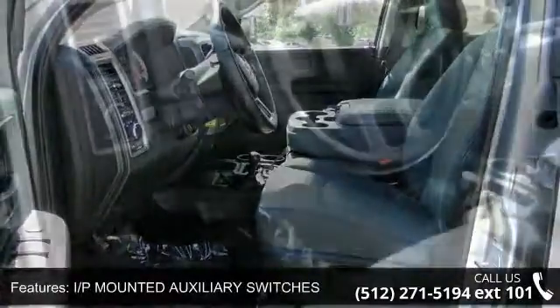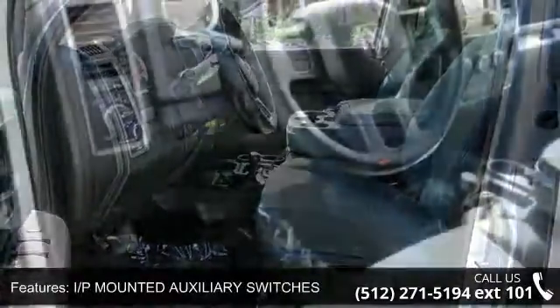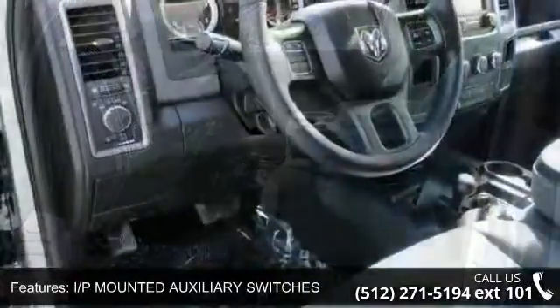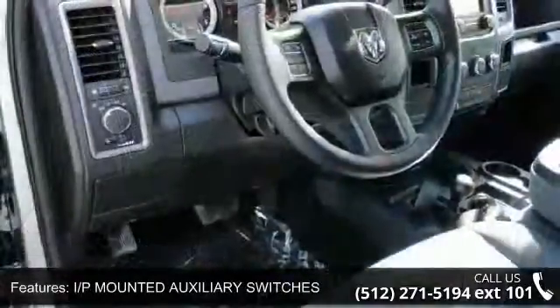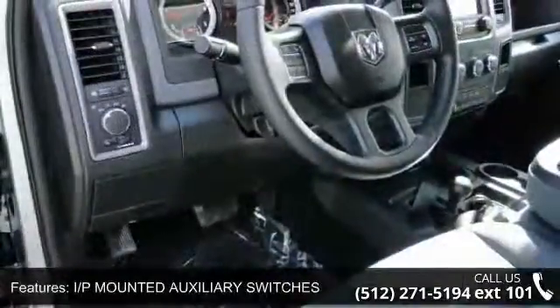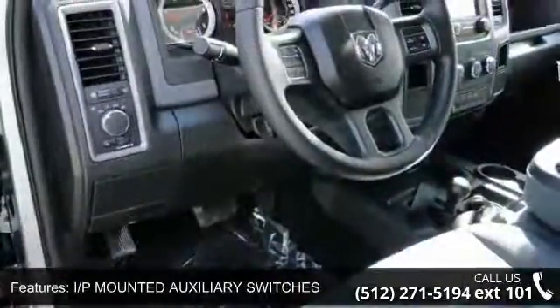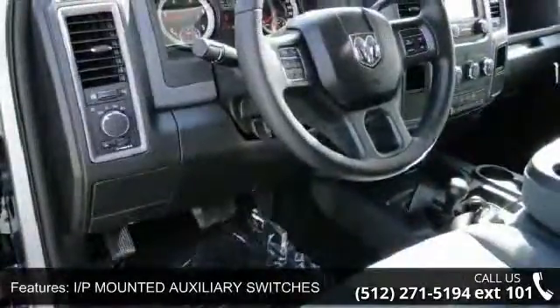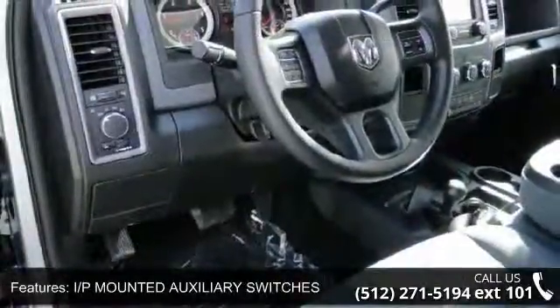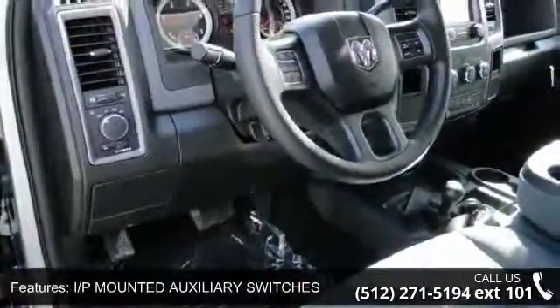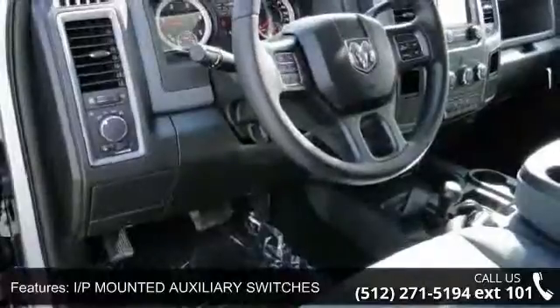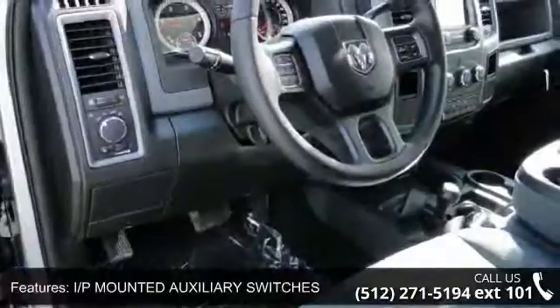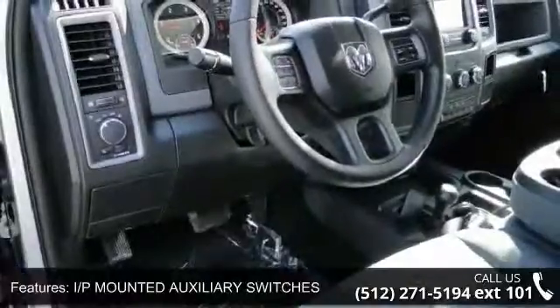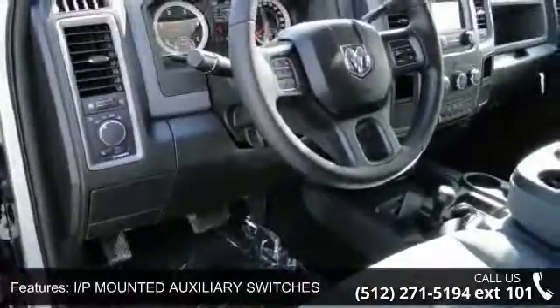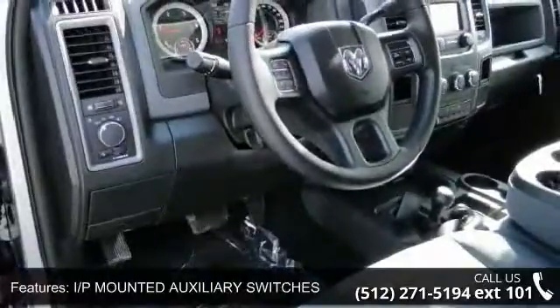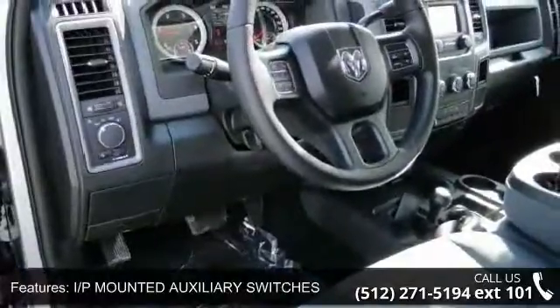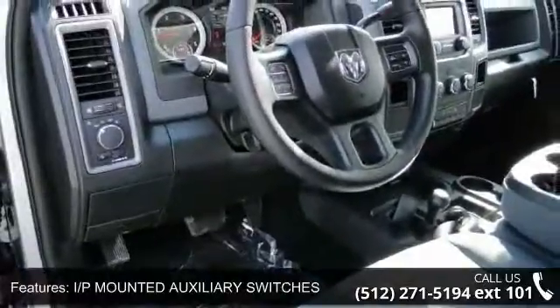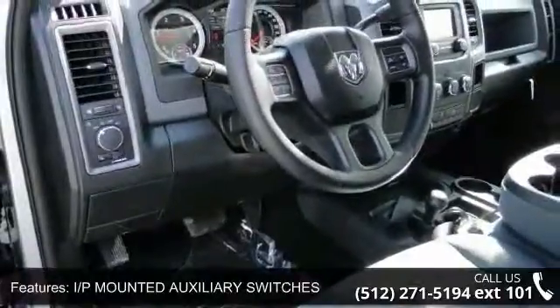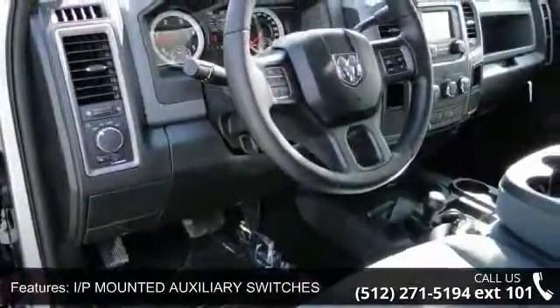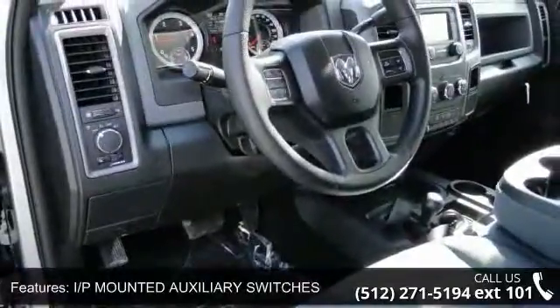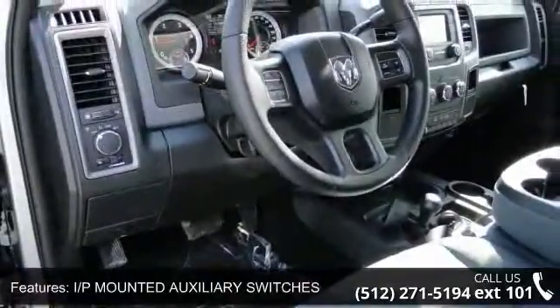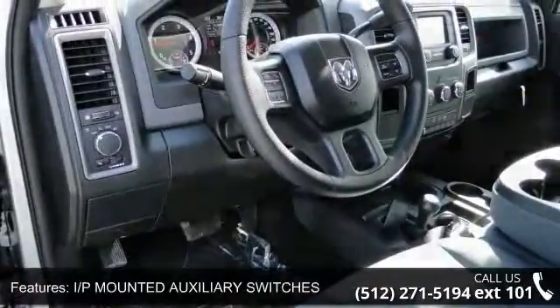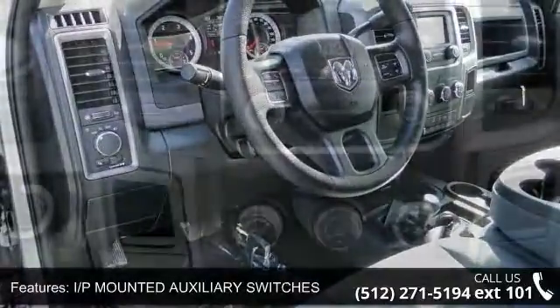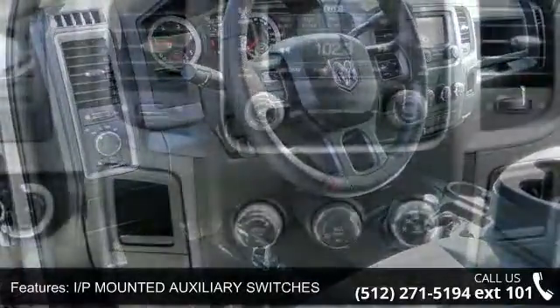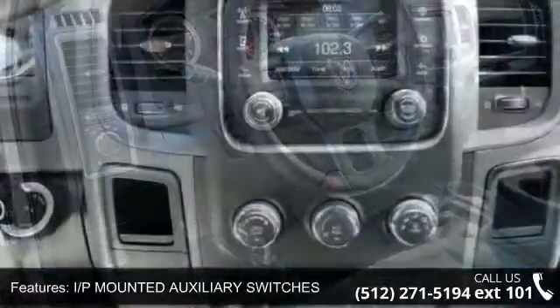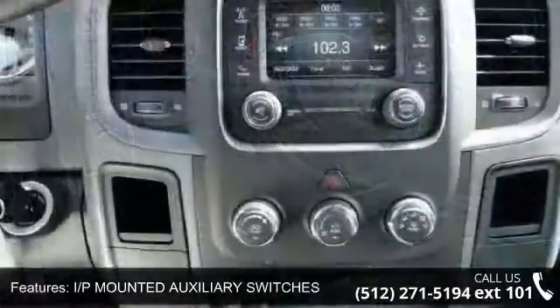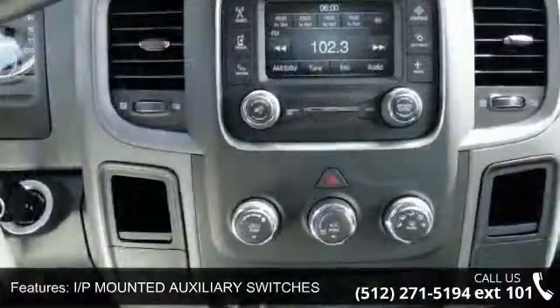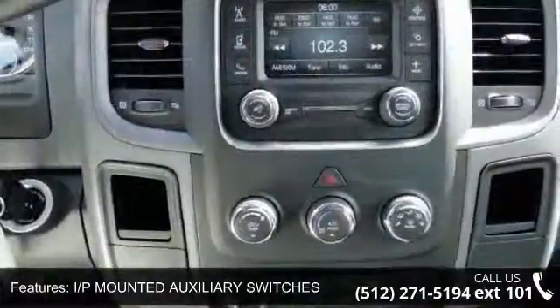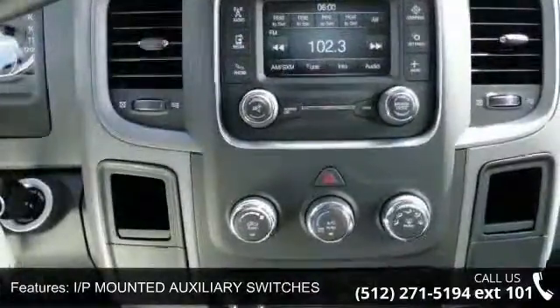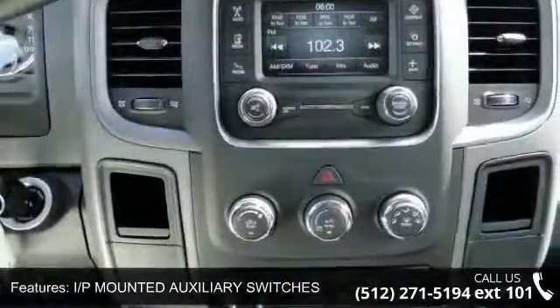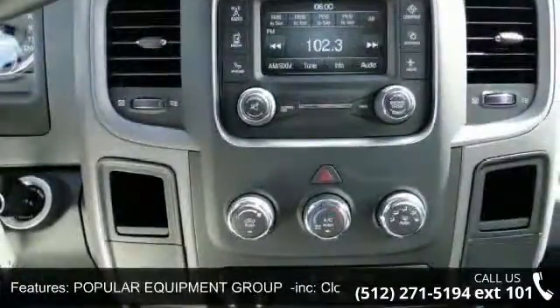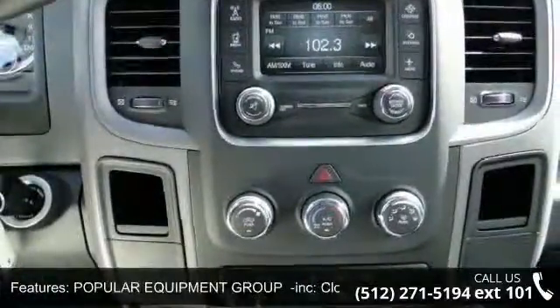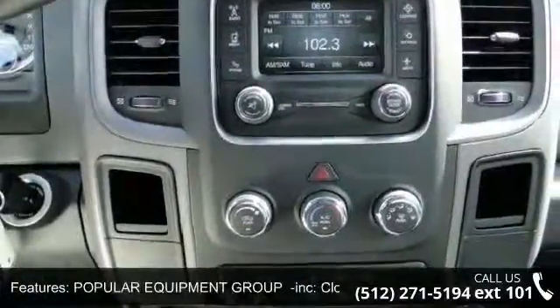Rear bench seat, power mirrors, MP3 player, 4-wheel drive, tow hooks, and child safety locks.